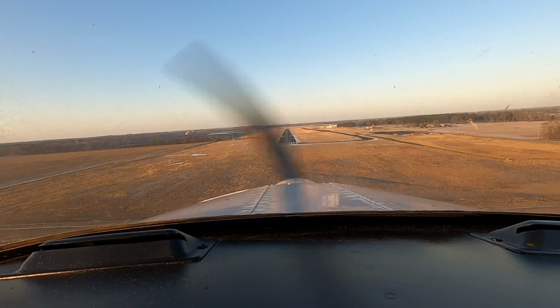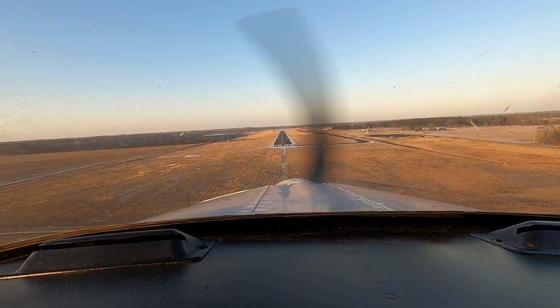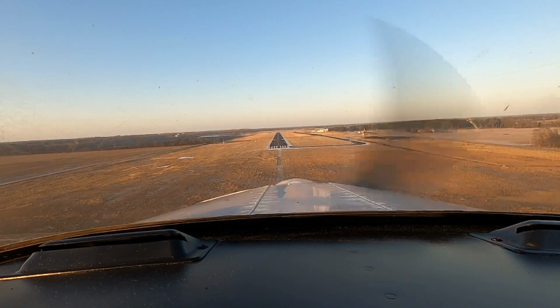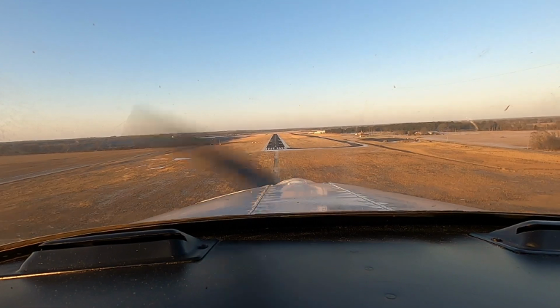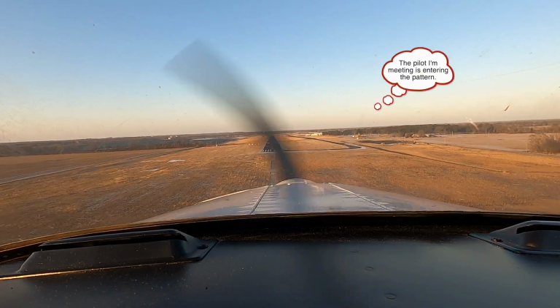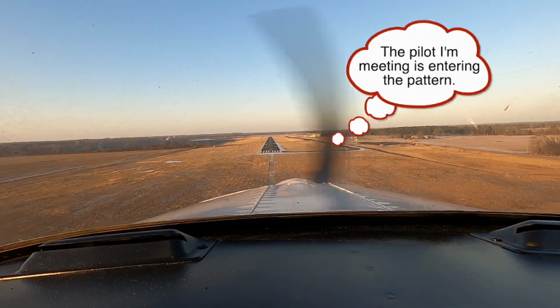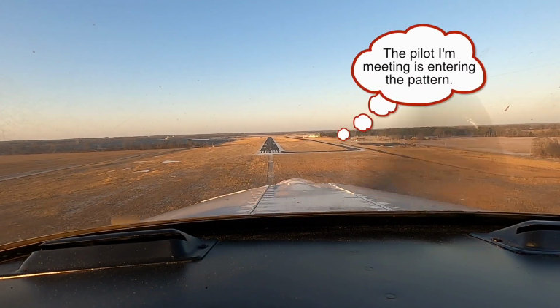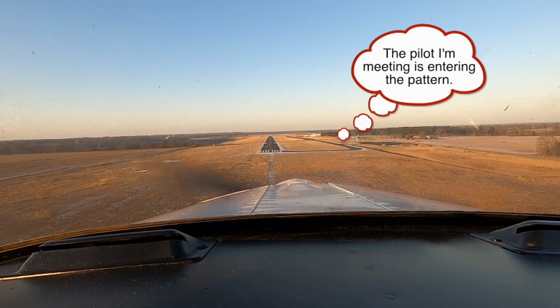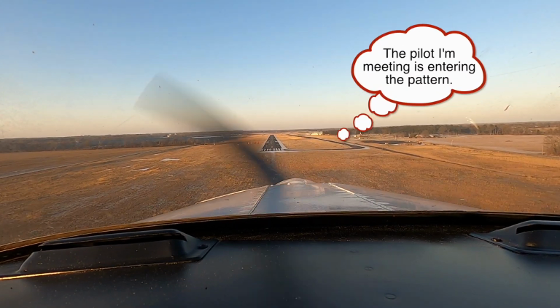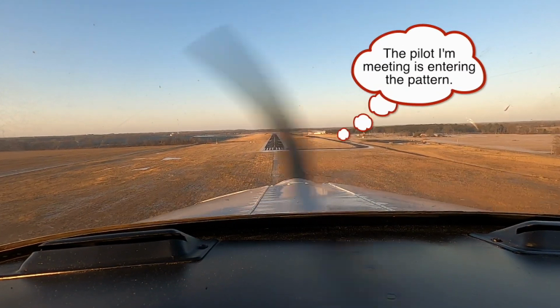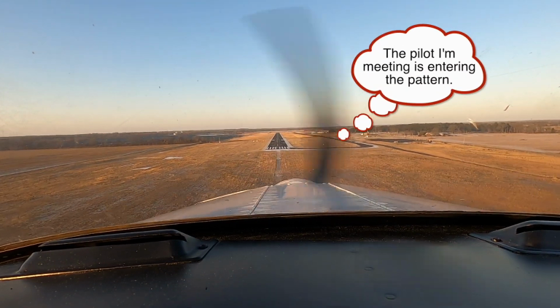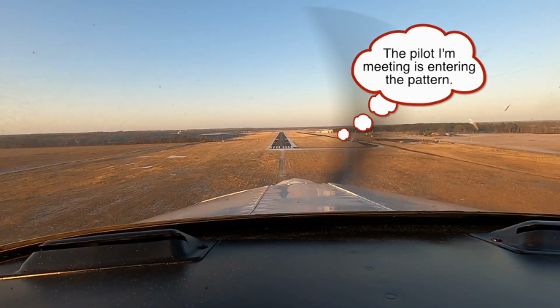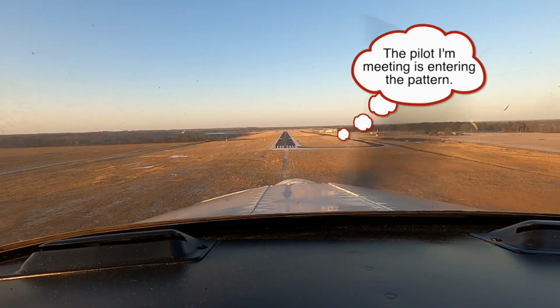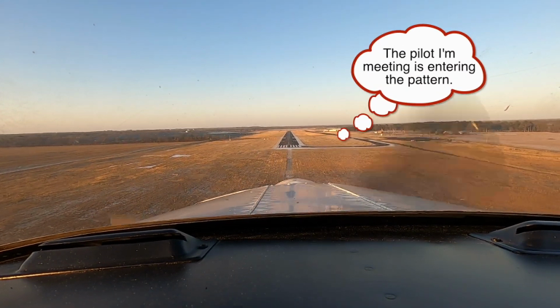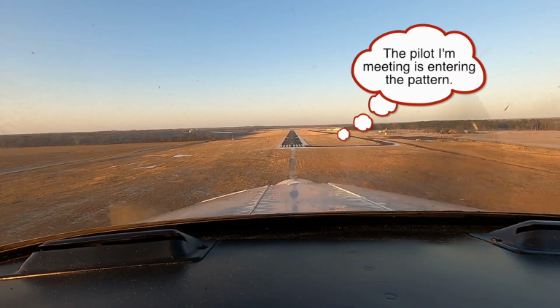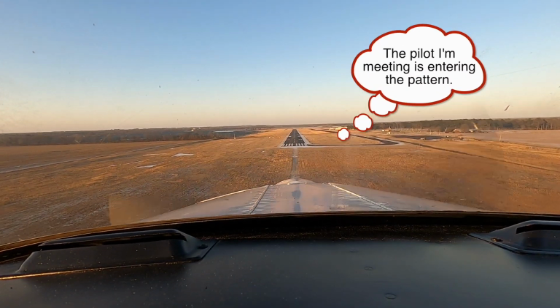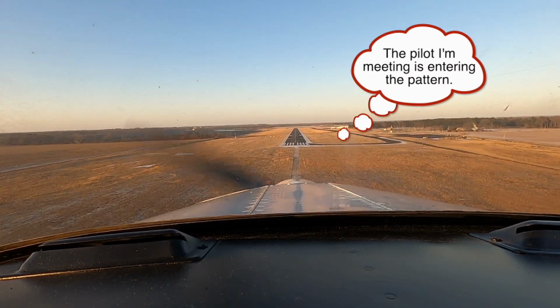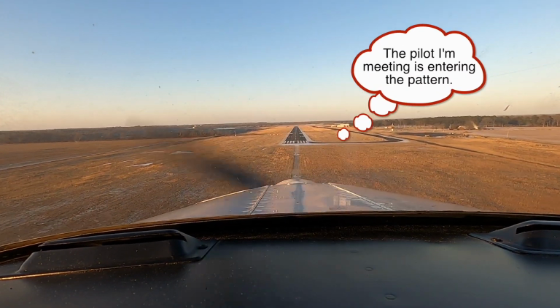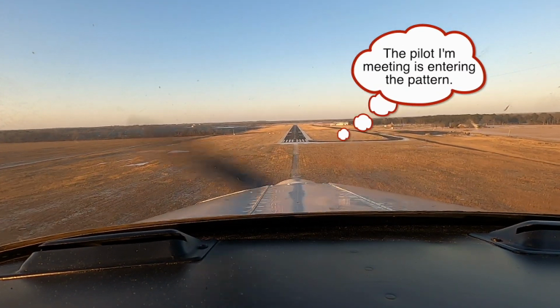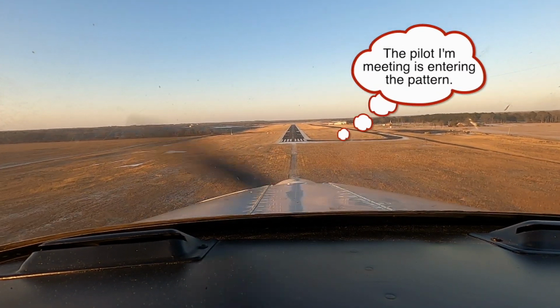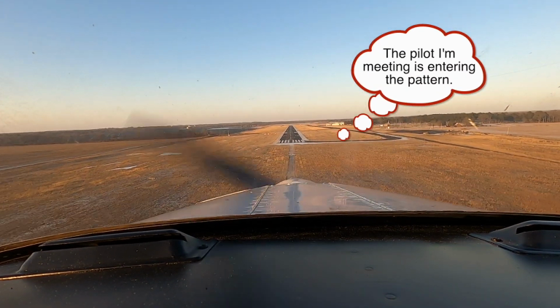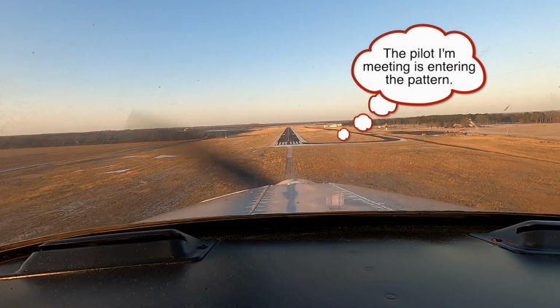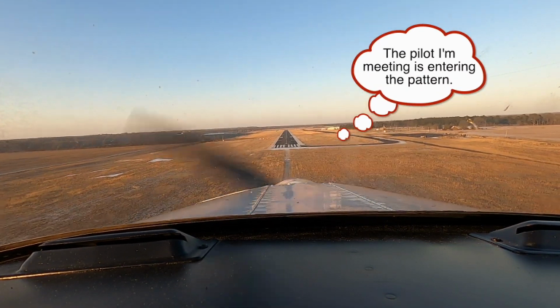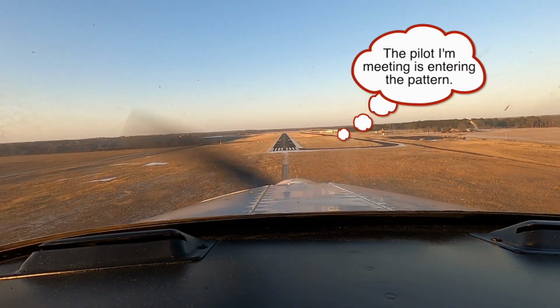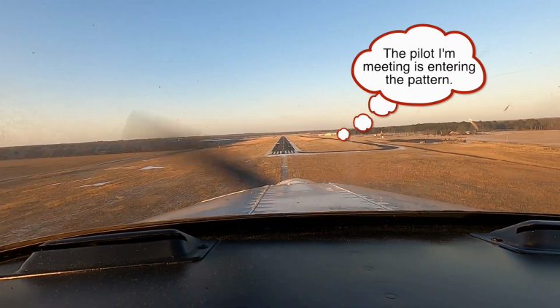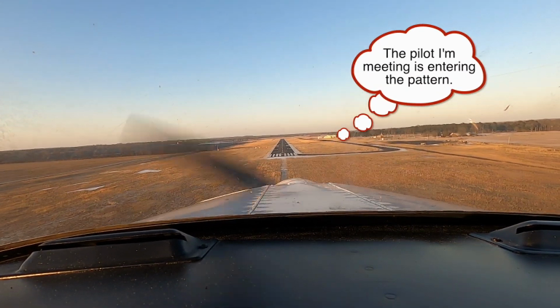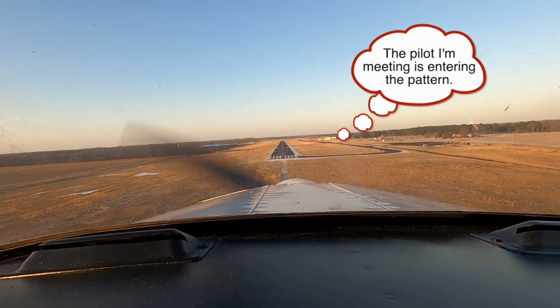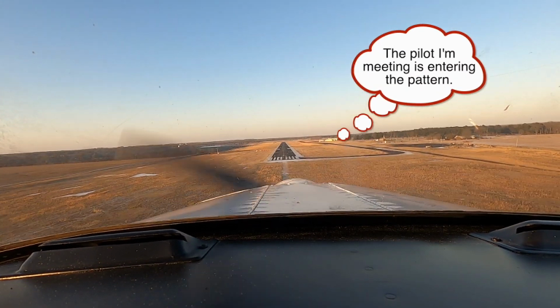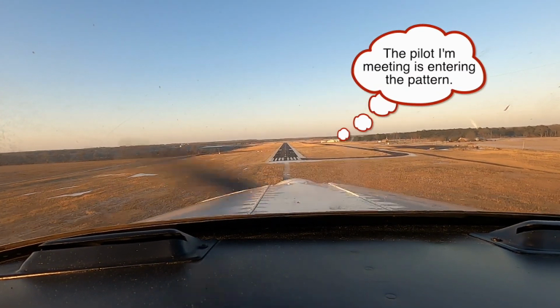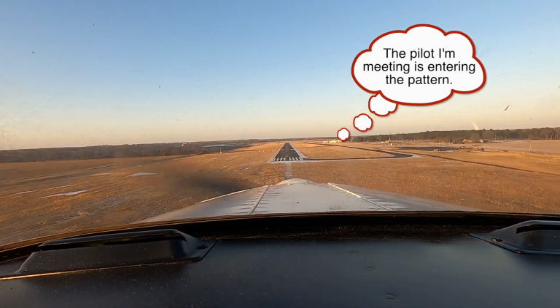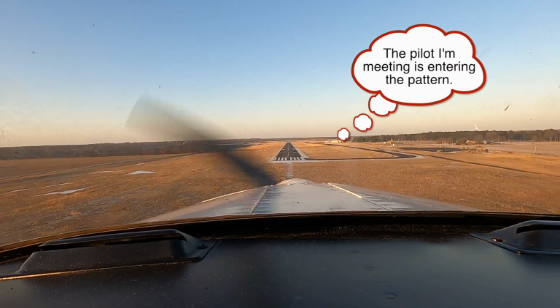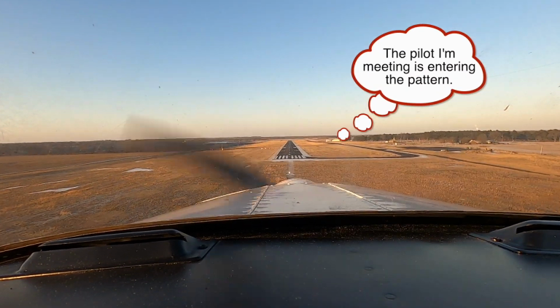Union City traffic, Archer 4984 Romeo, north of the field, joining left downwind runway 01, Union City.